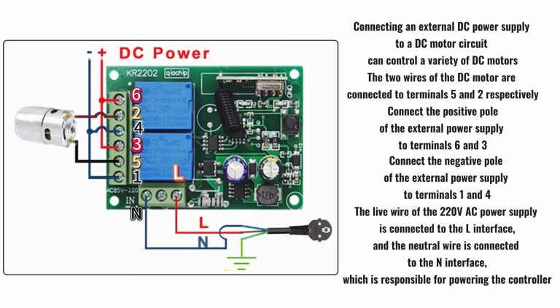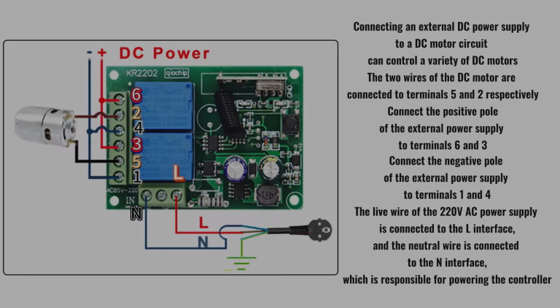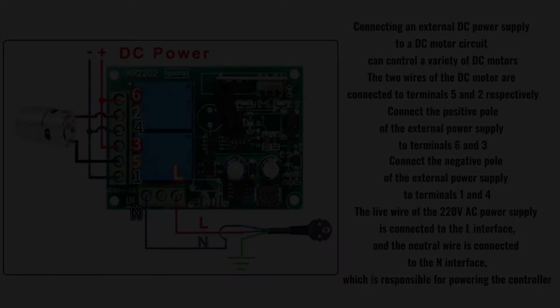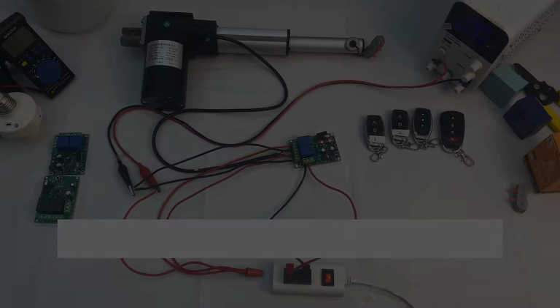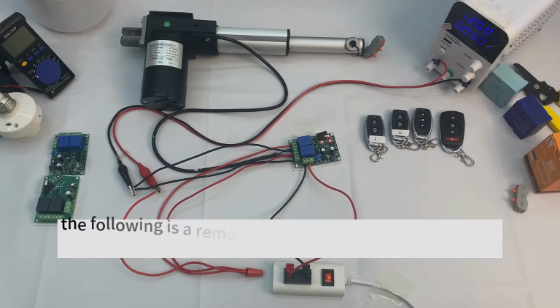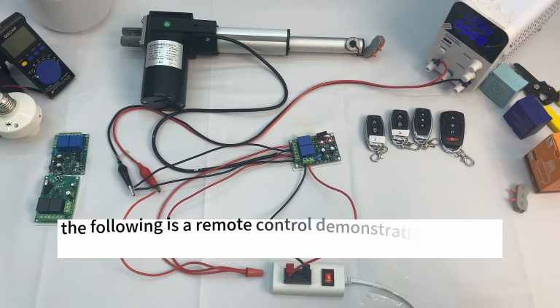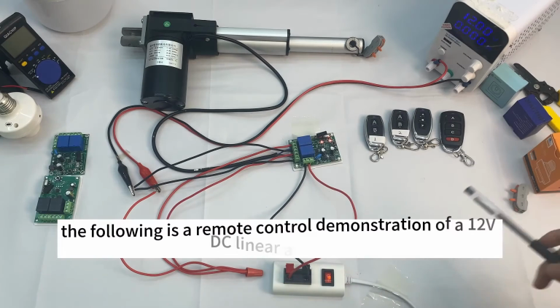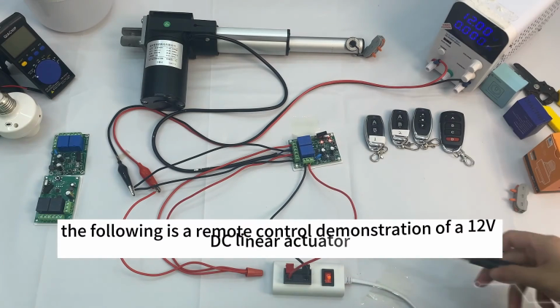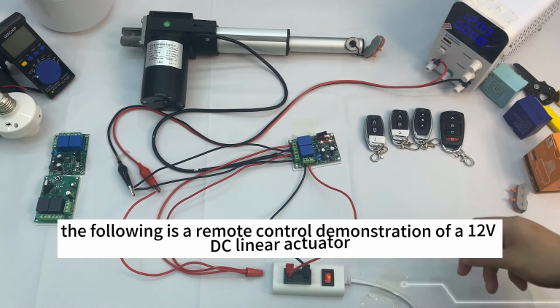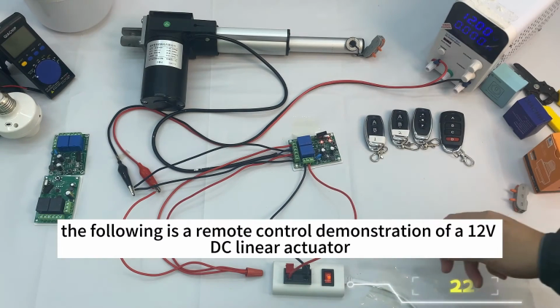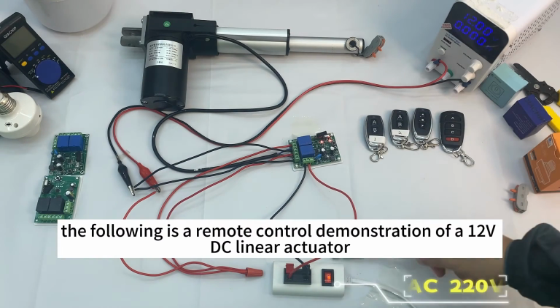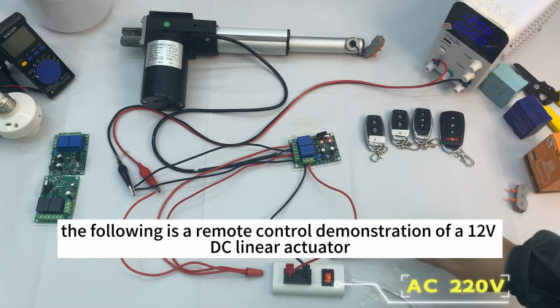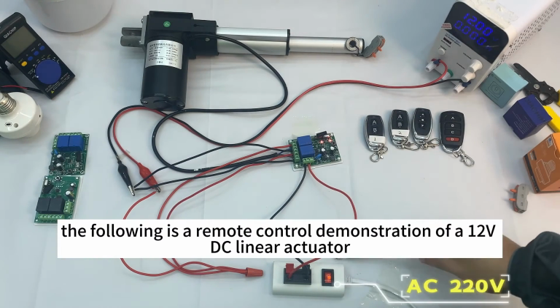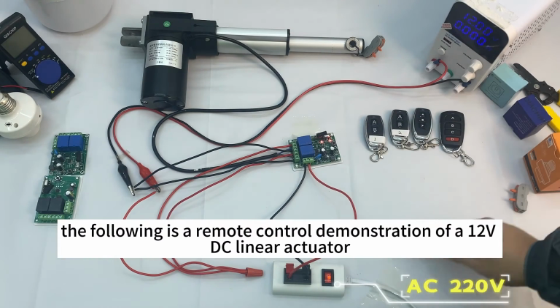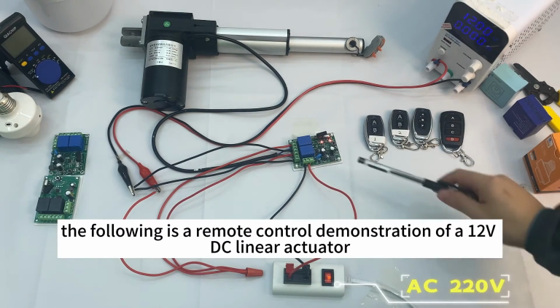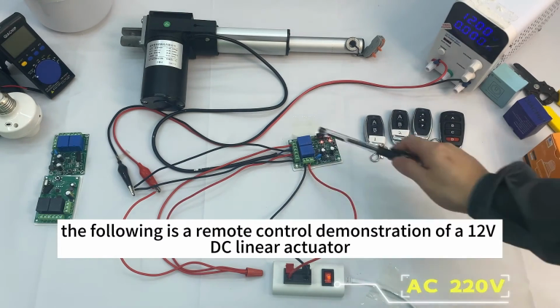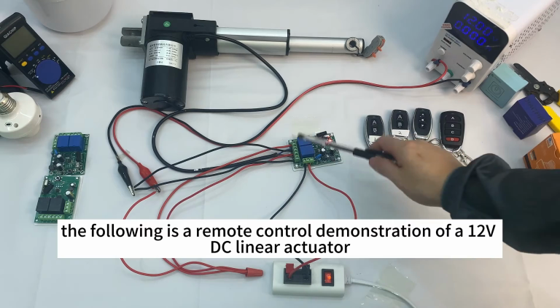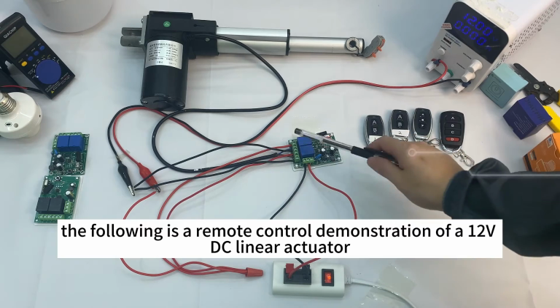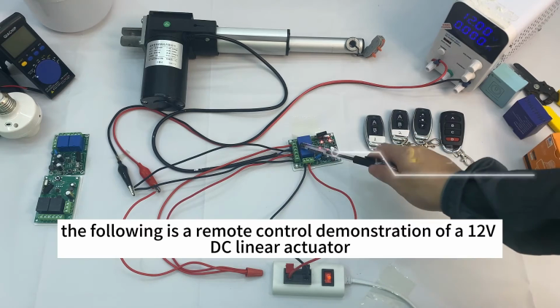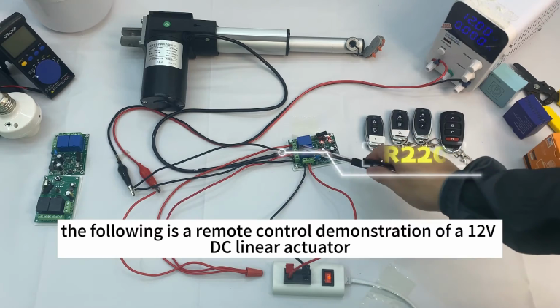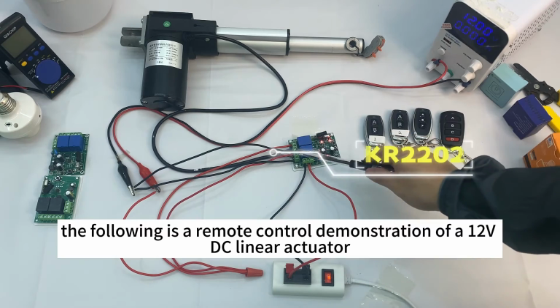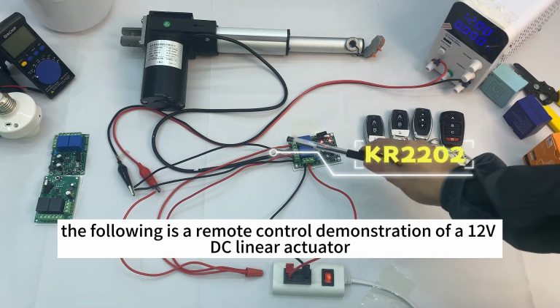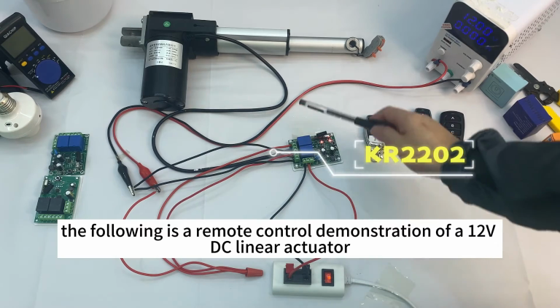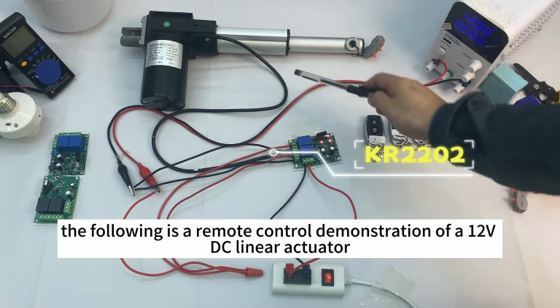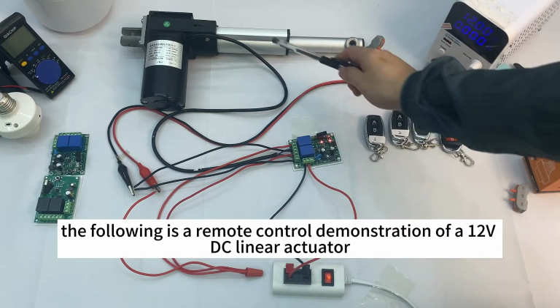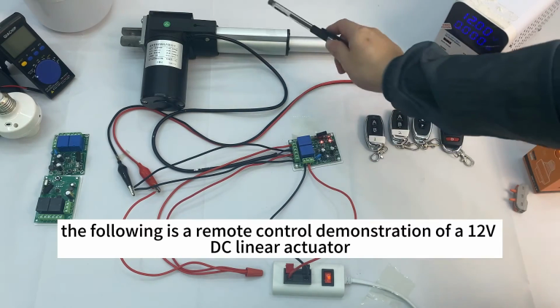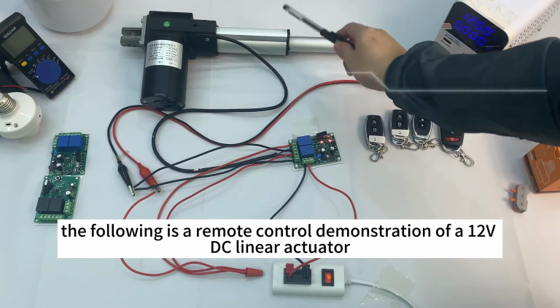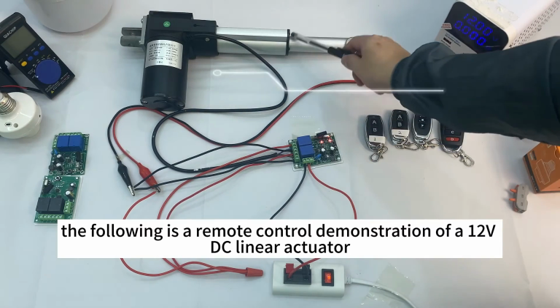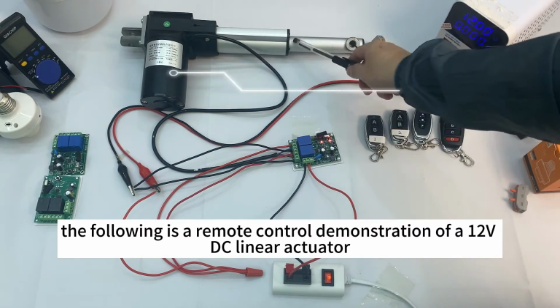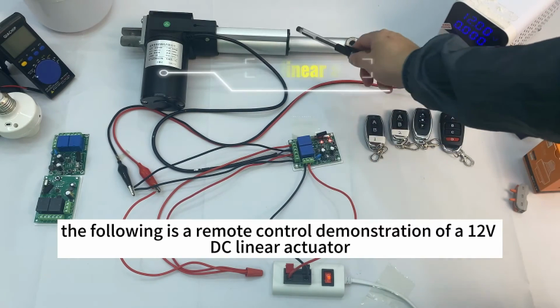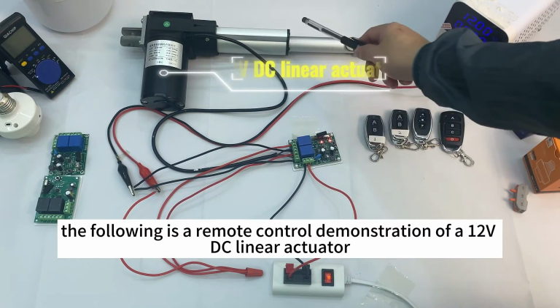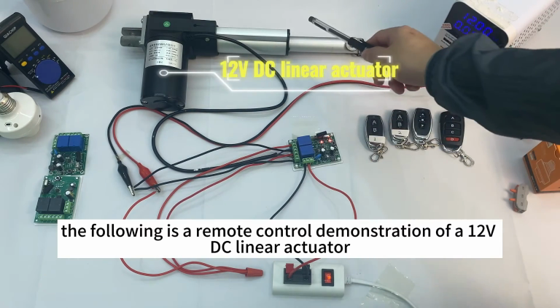The following is a remote control demonstration of a 12 volts DC linear actuator.